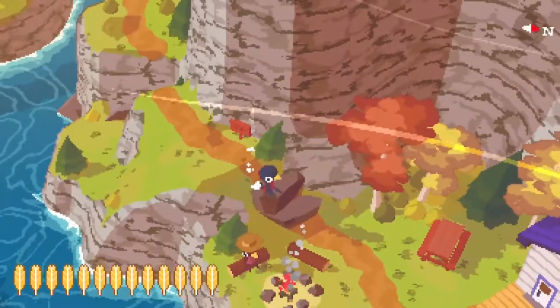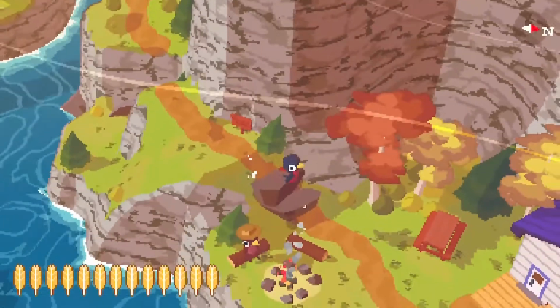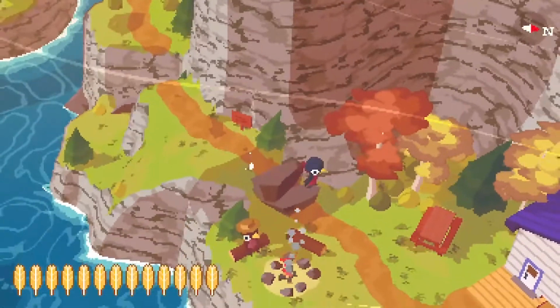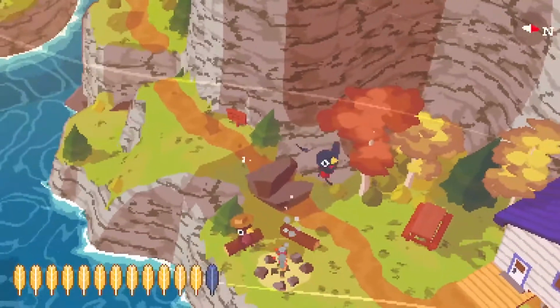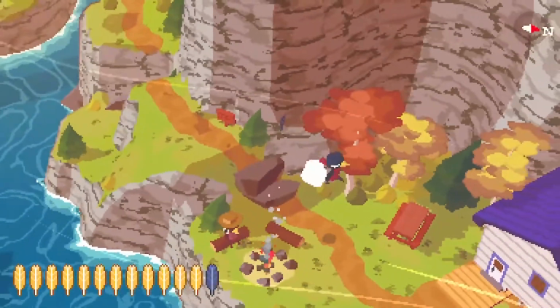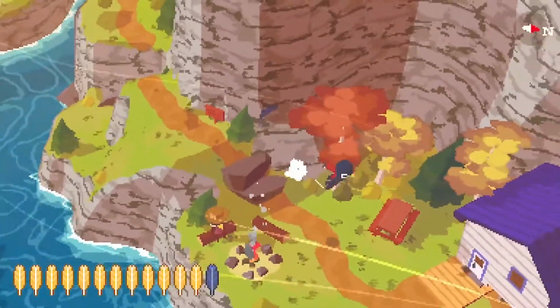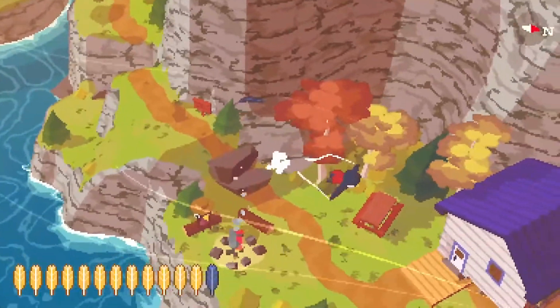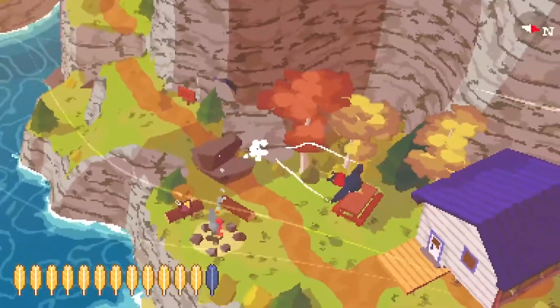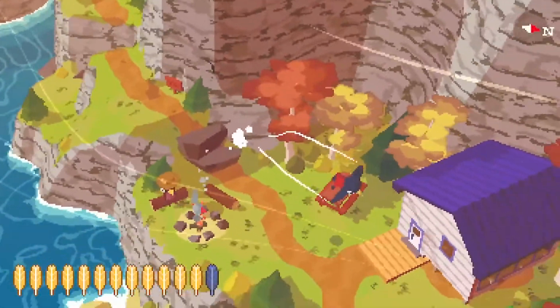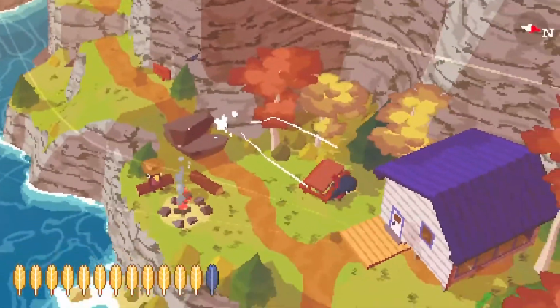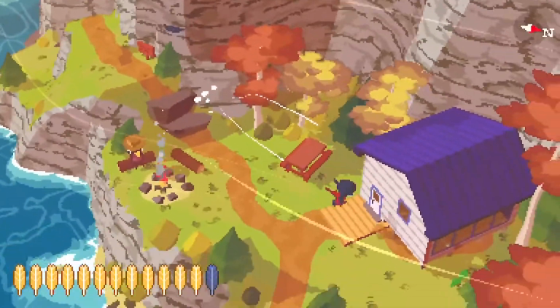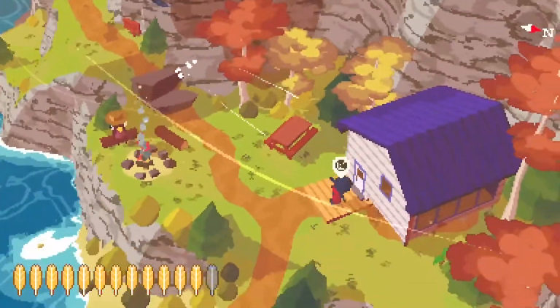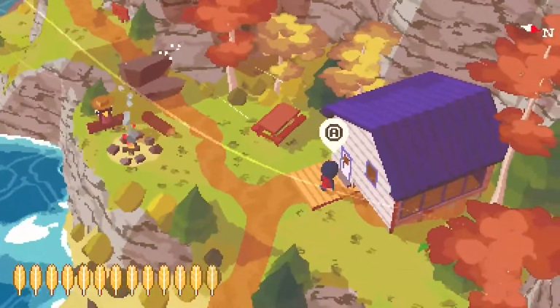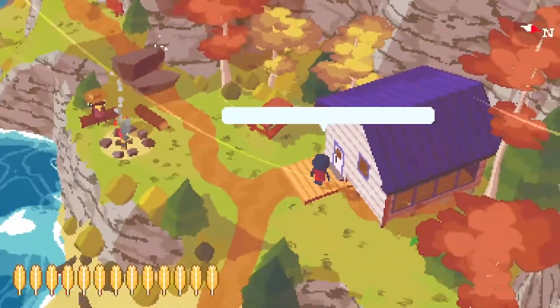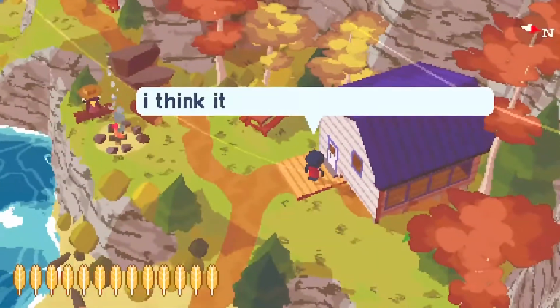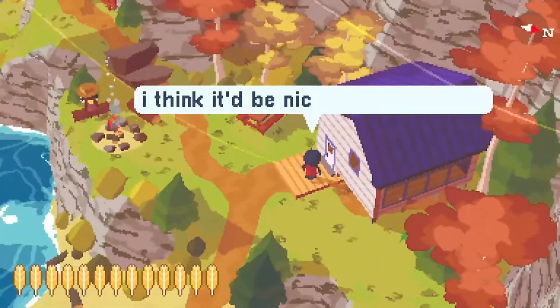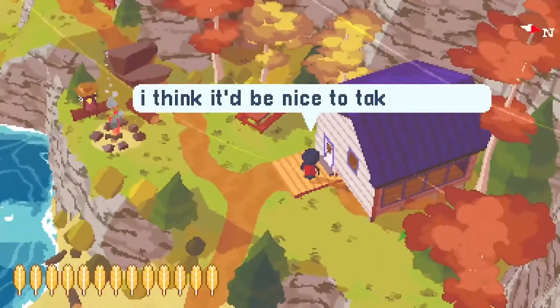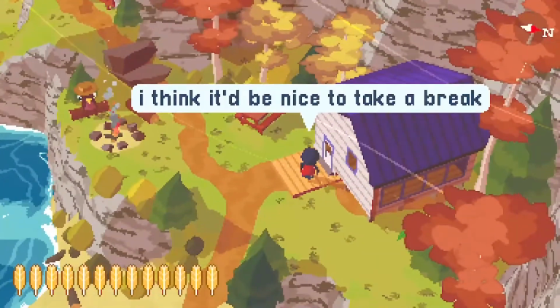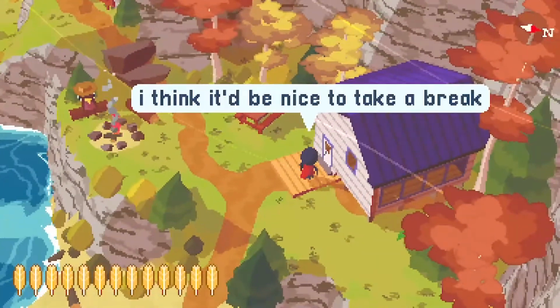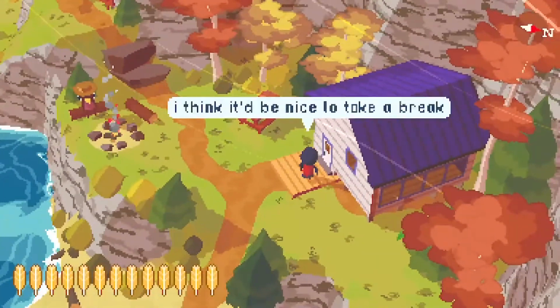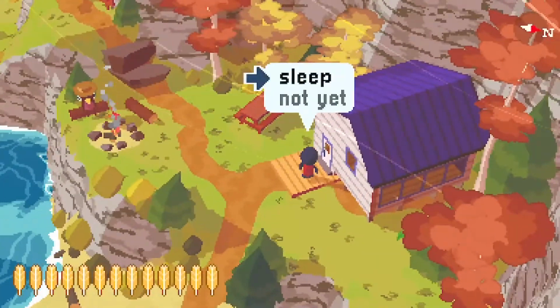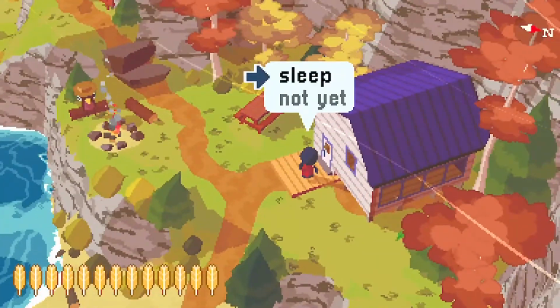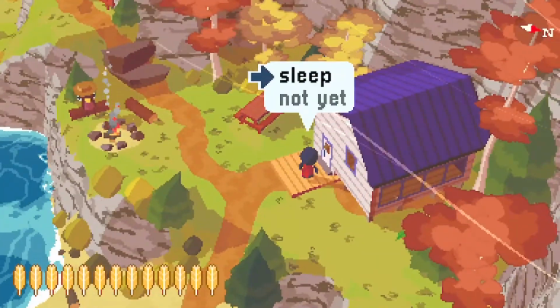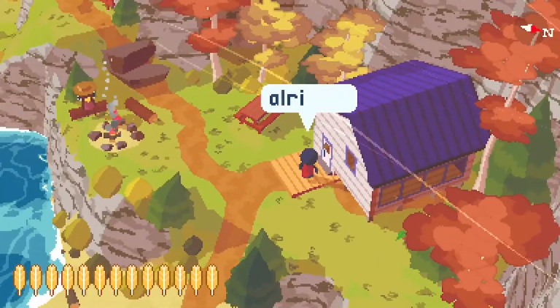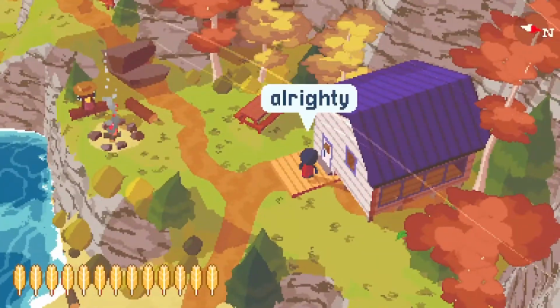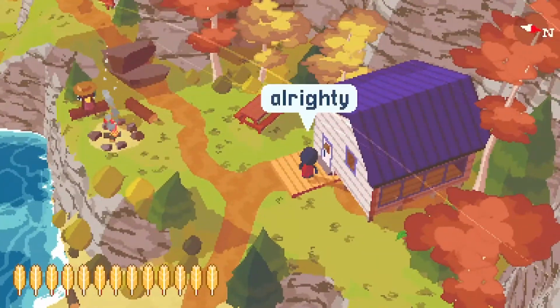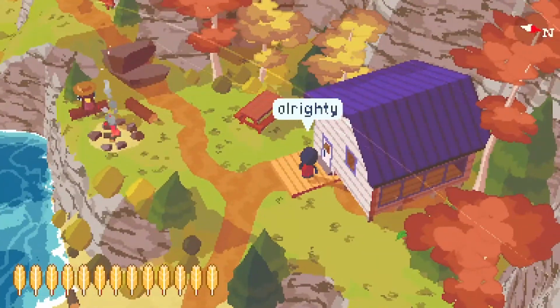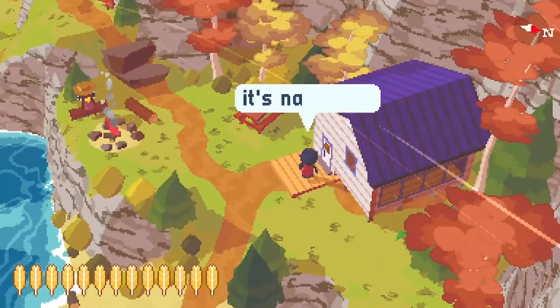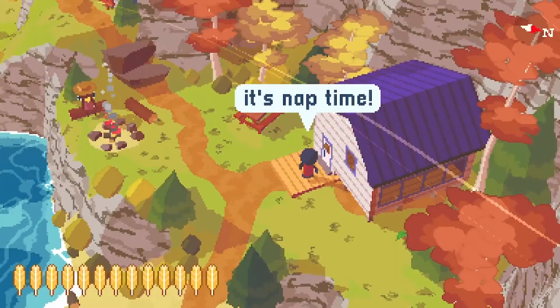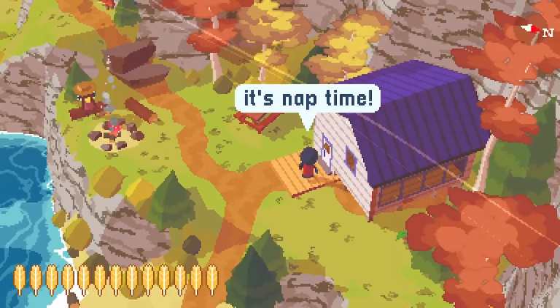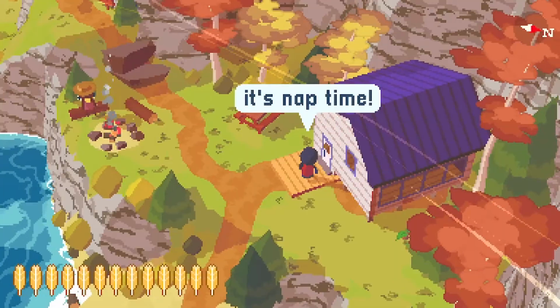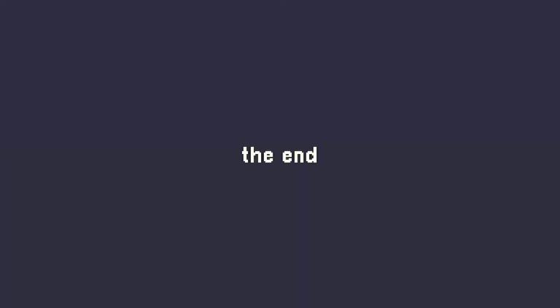A Short Hike is $7.99 on the Nintendo Switch eShop and I believe it is worth every penny.